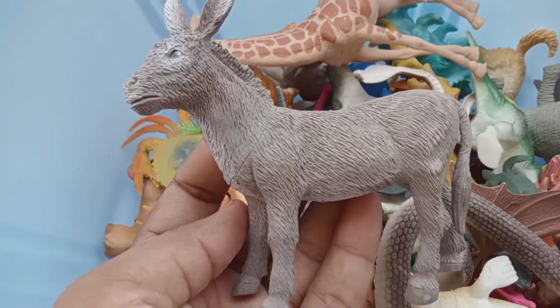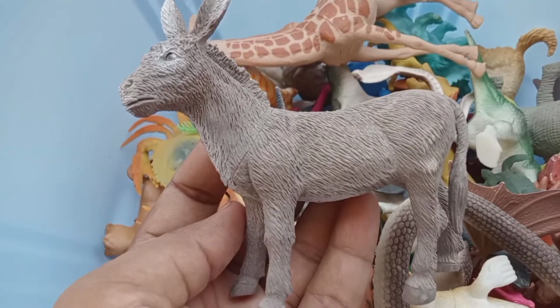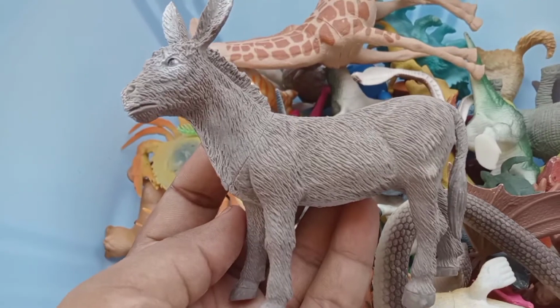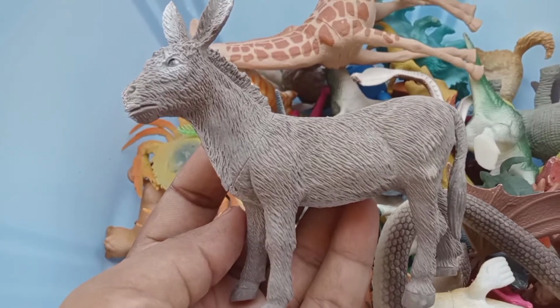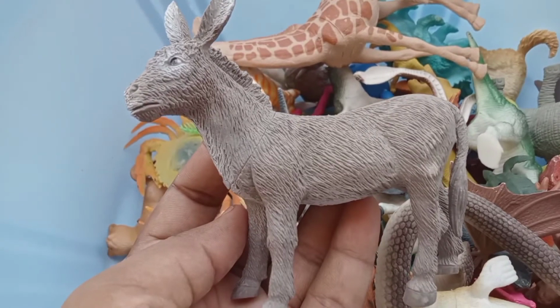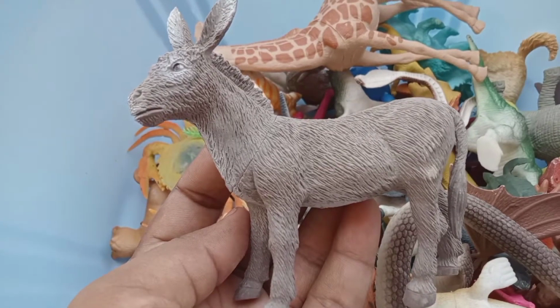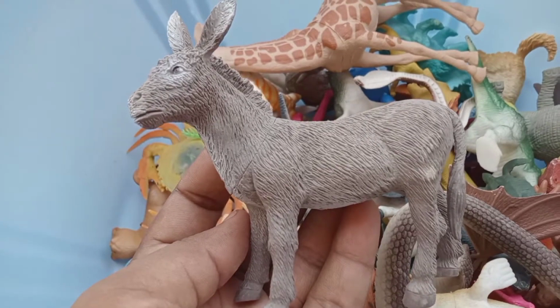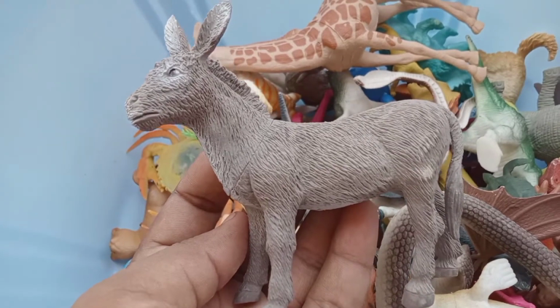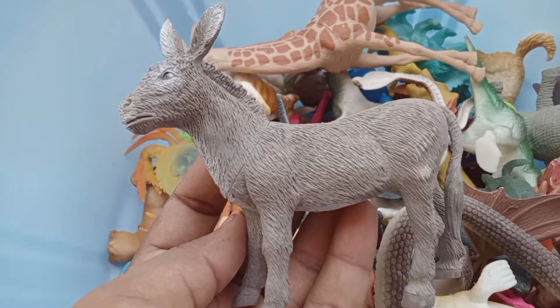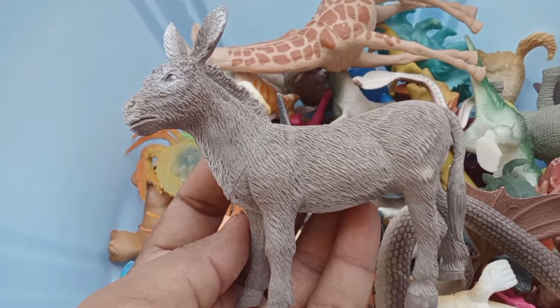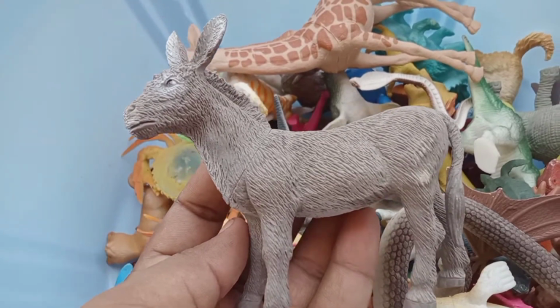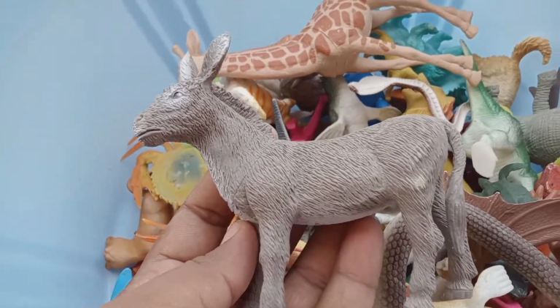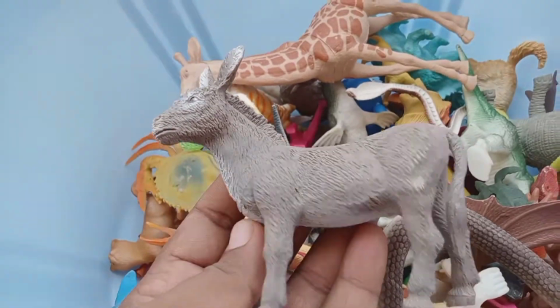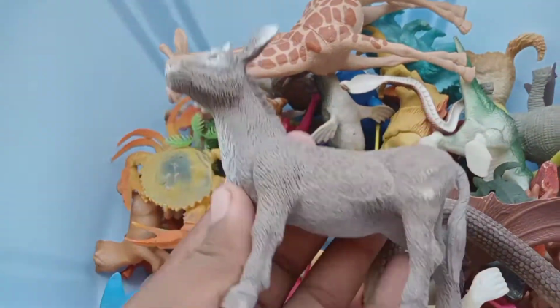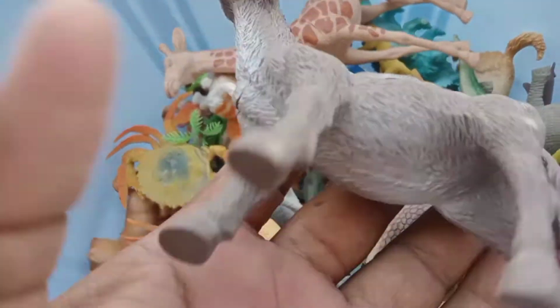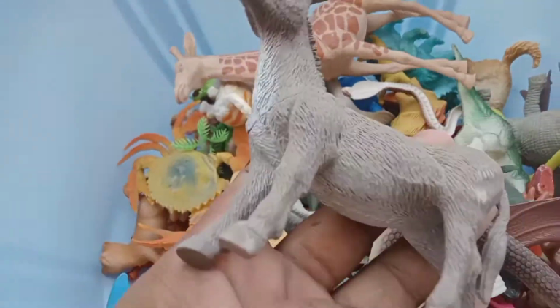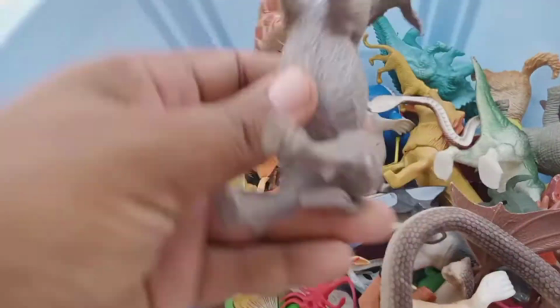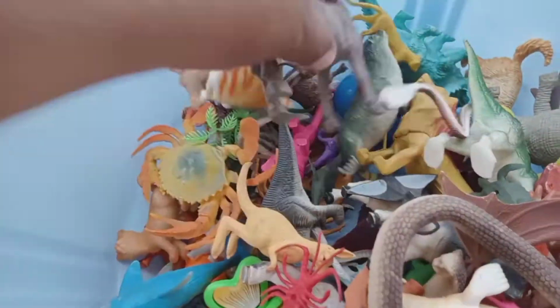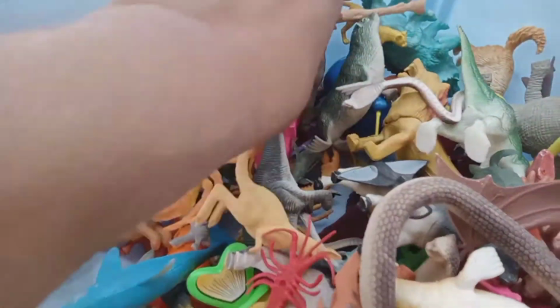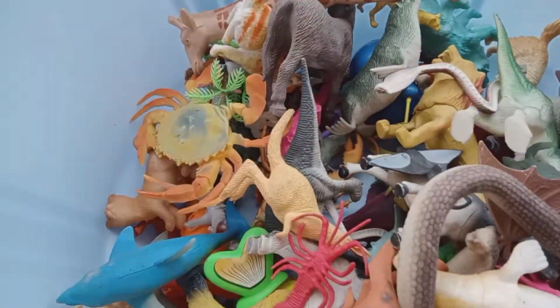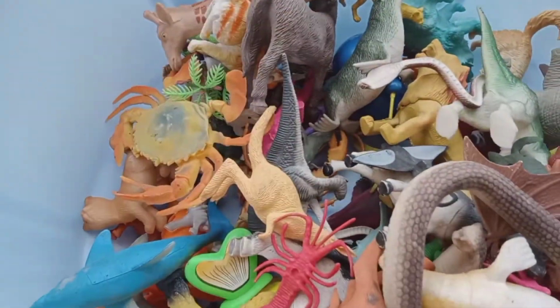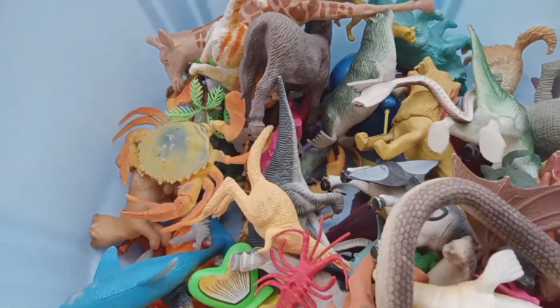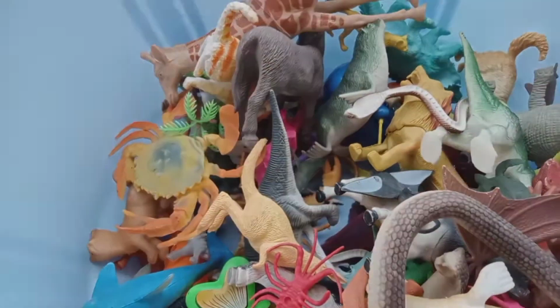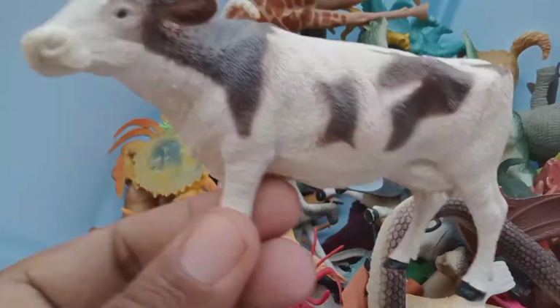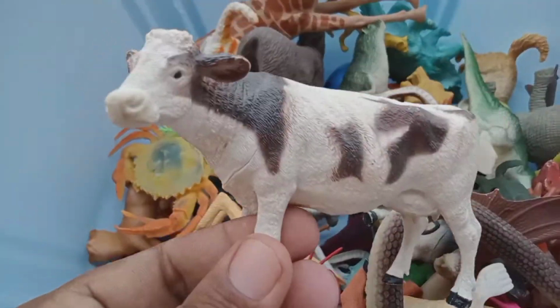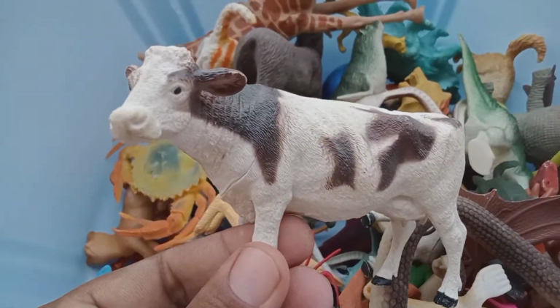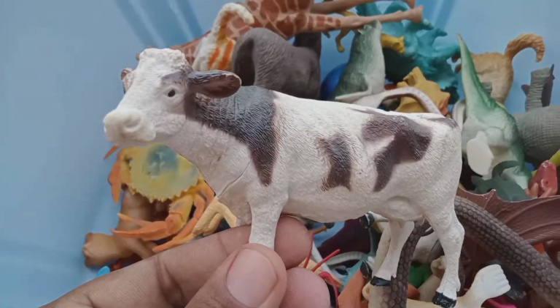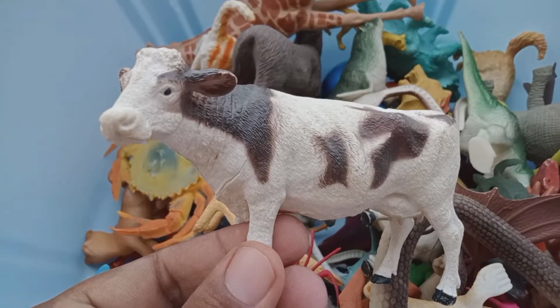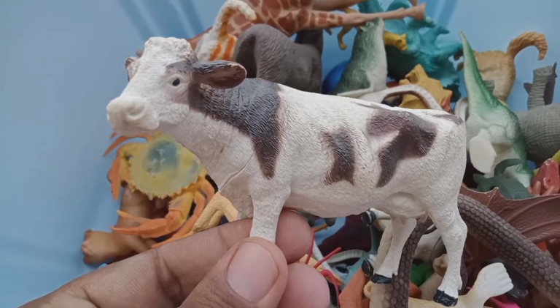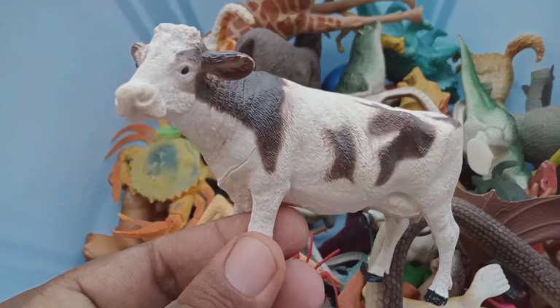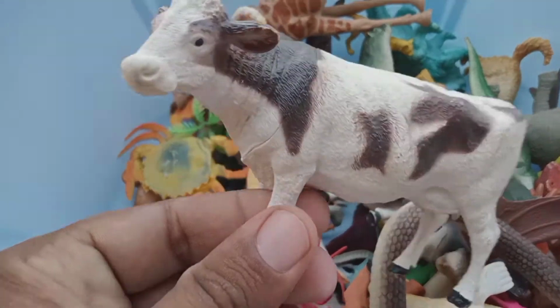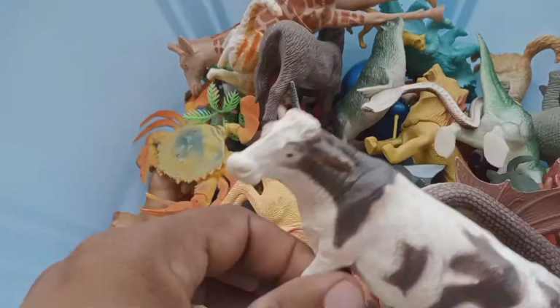Hello guys, welcome to my new video! Donkey, cow.